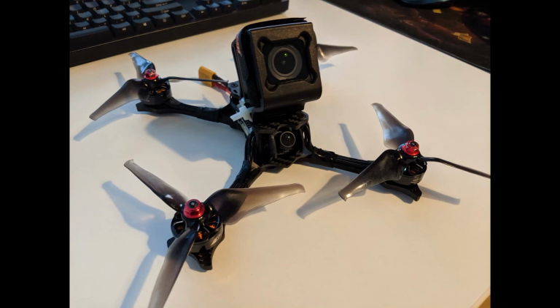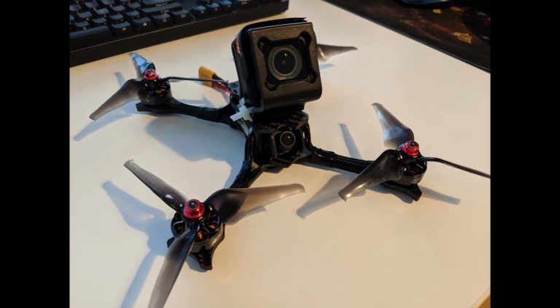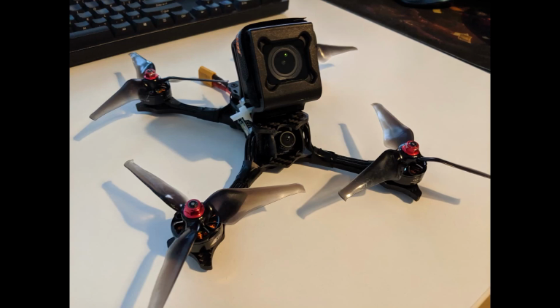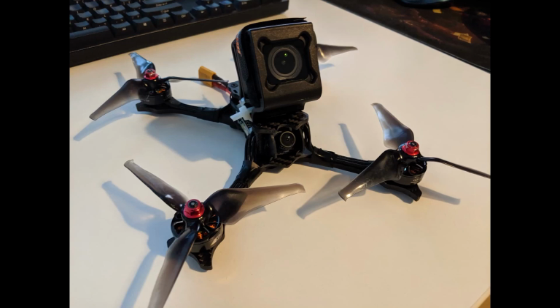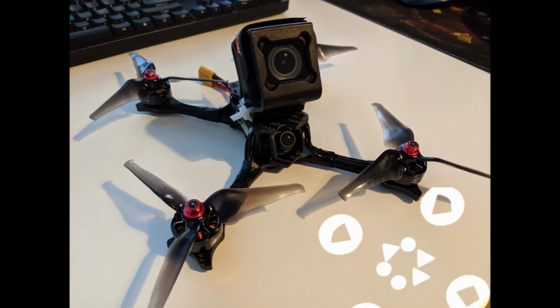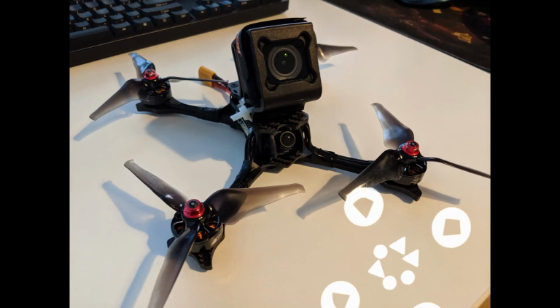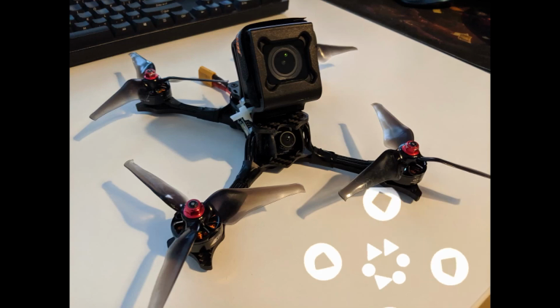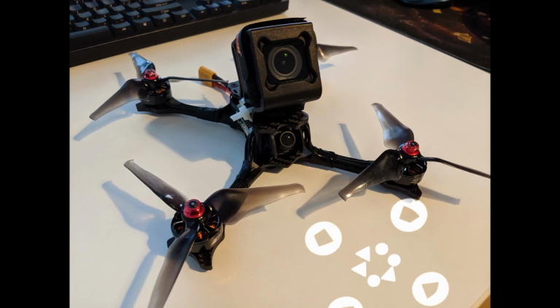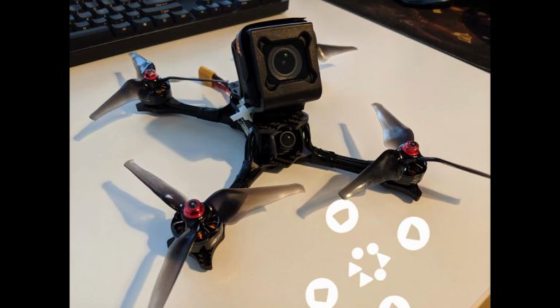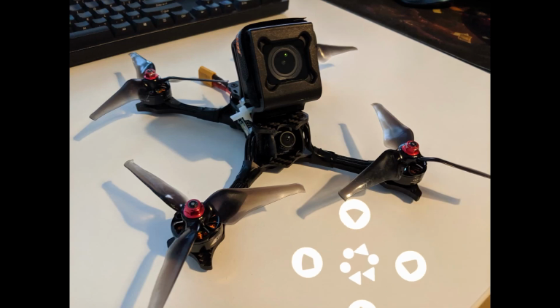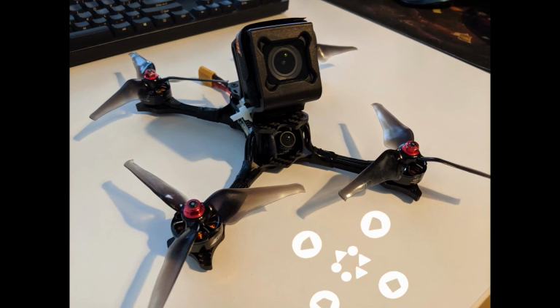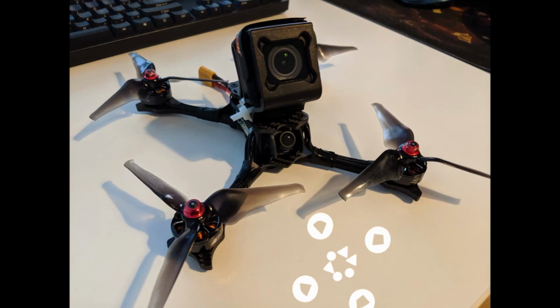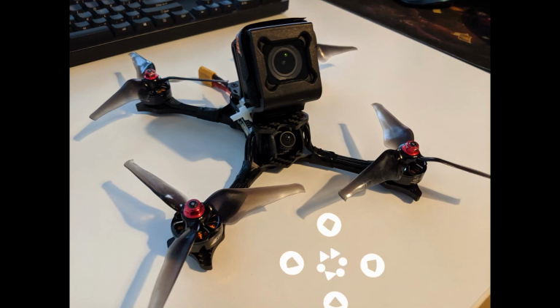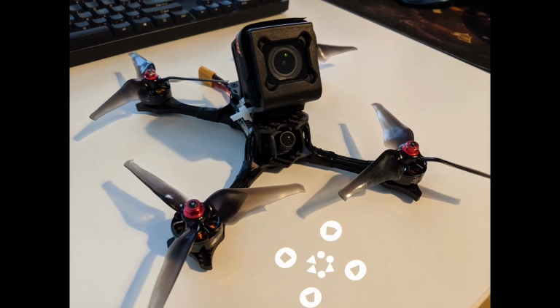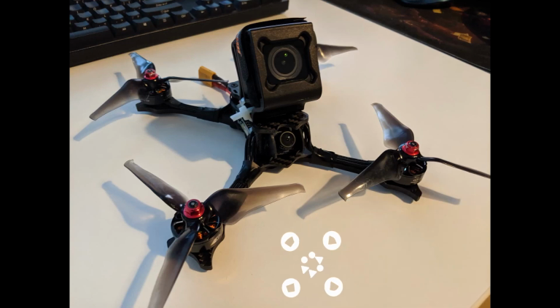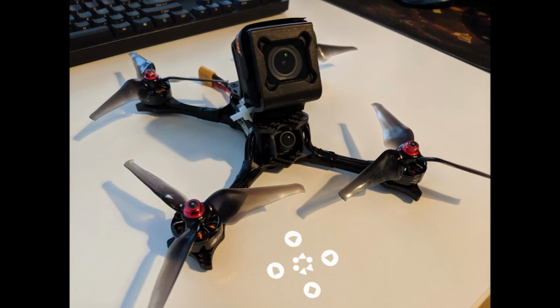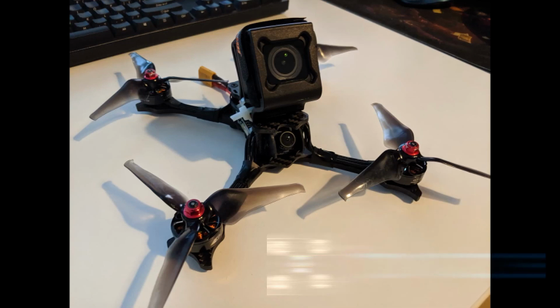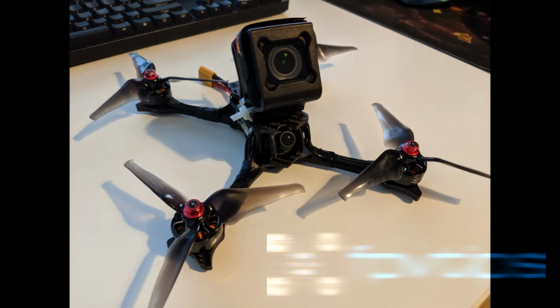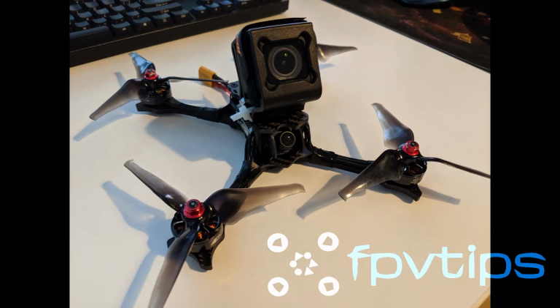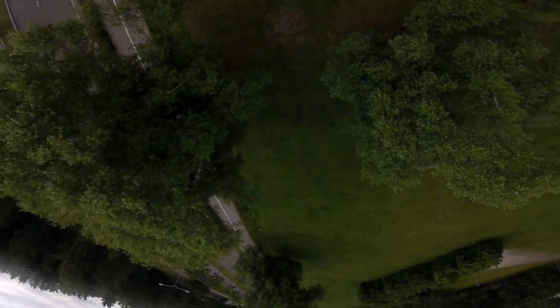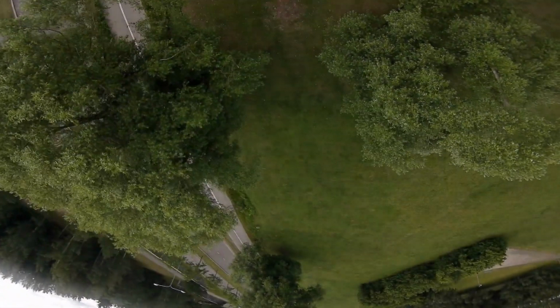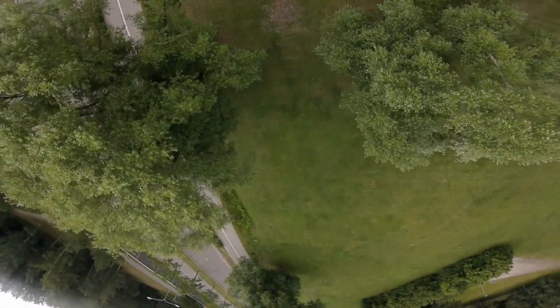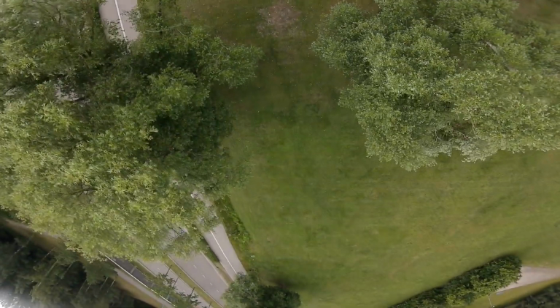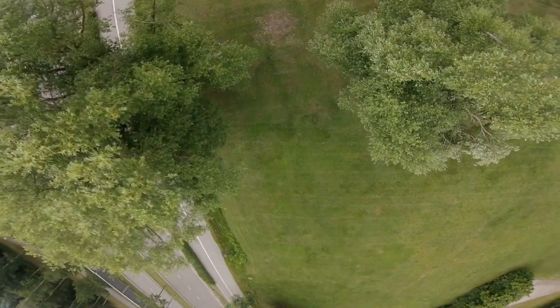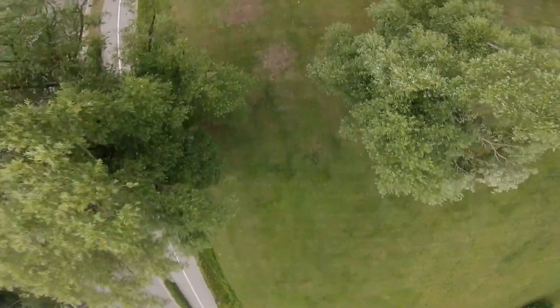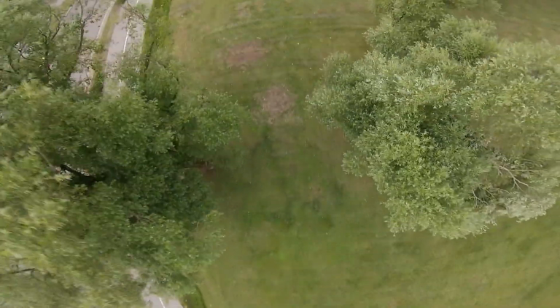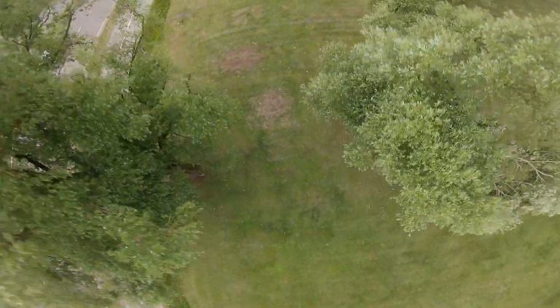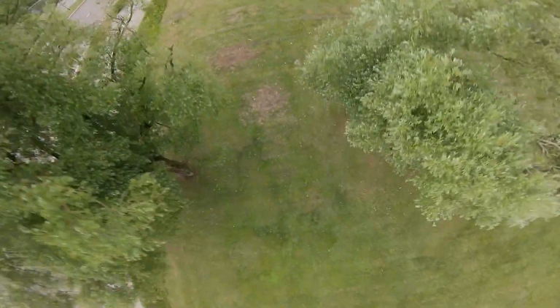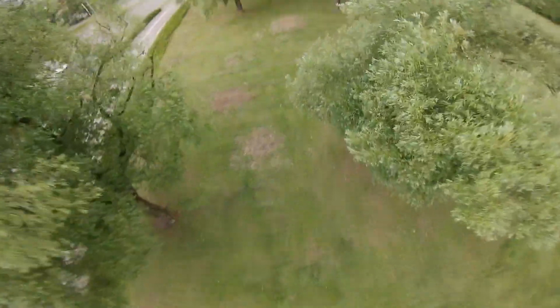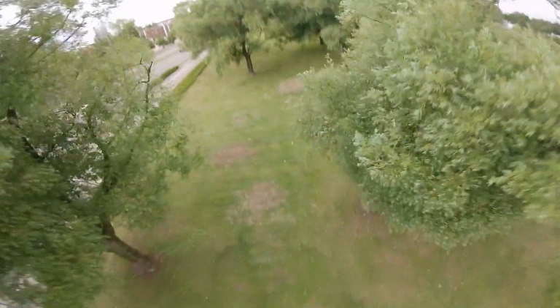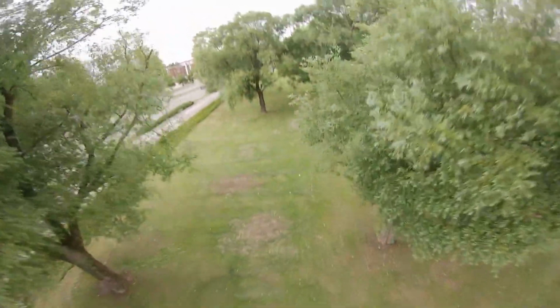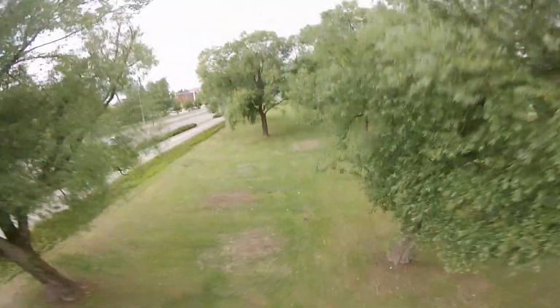Hello and welcome to FPV Tips. I'm George and today we're having a look at the EMAX Hawk 5.